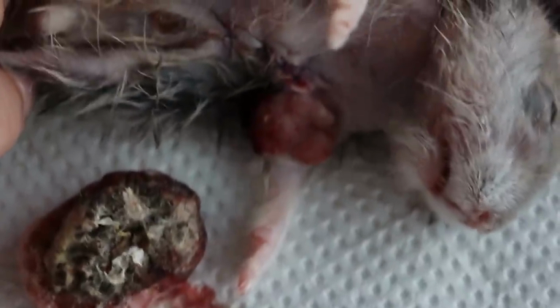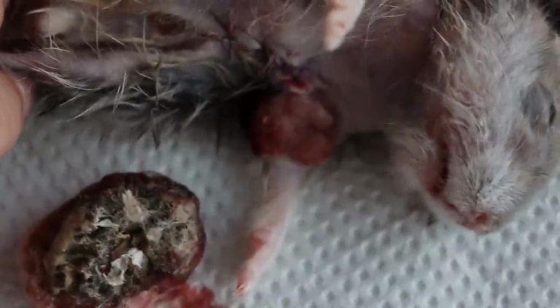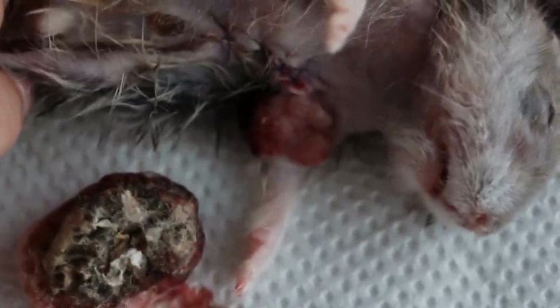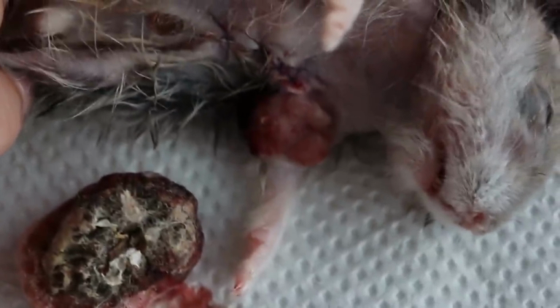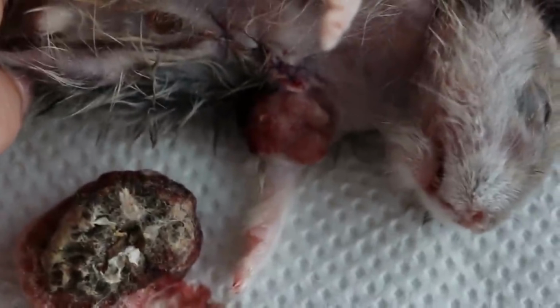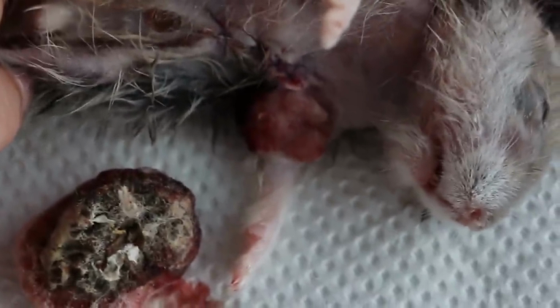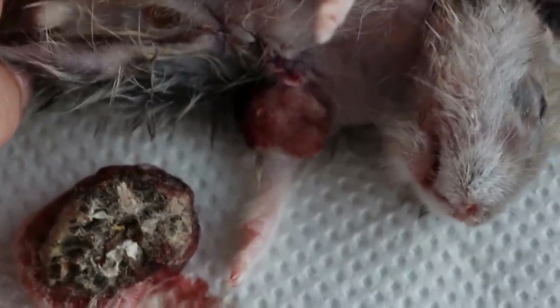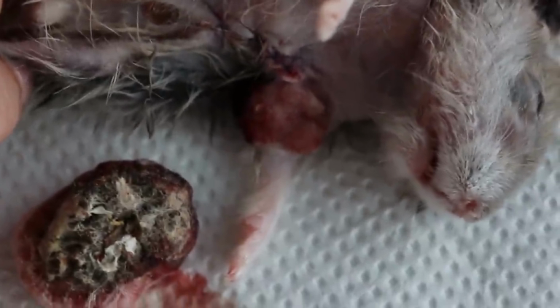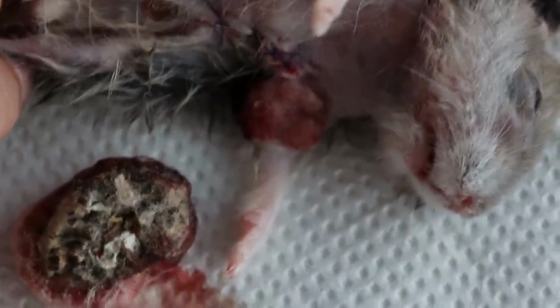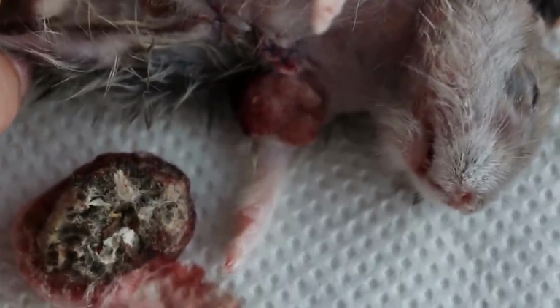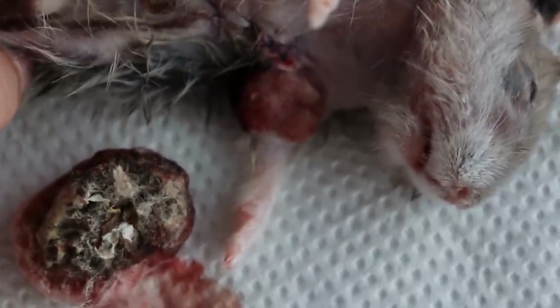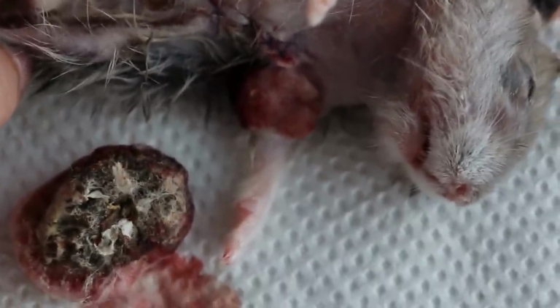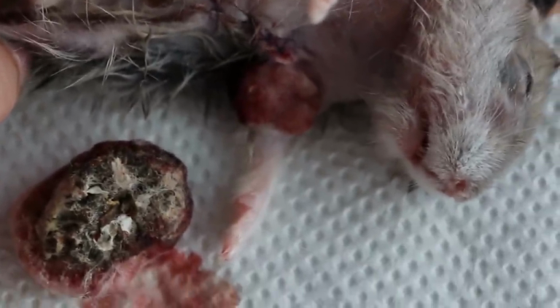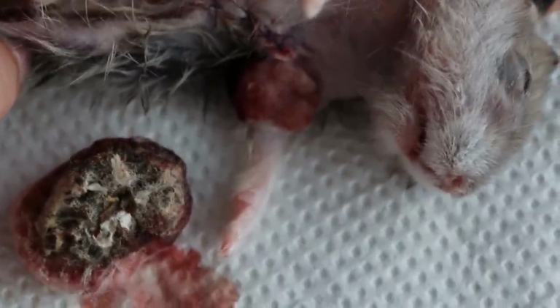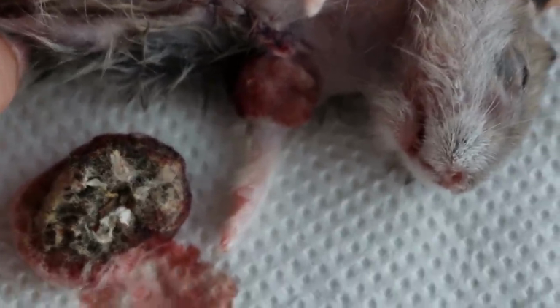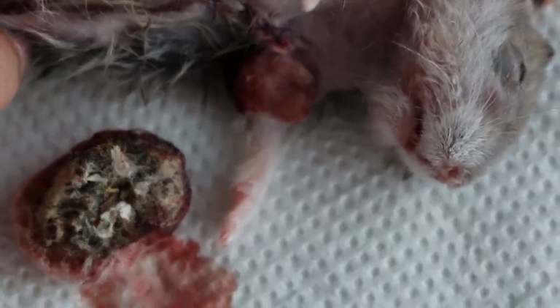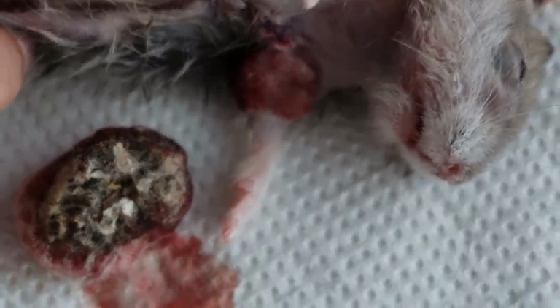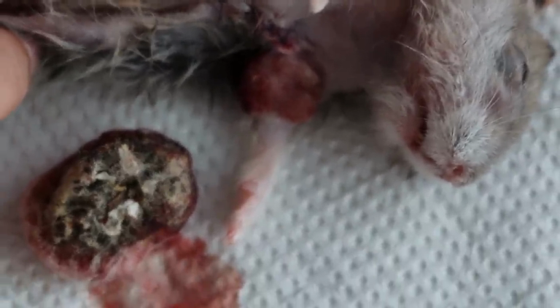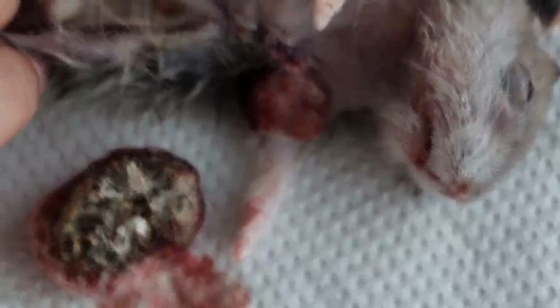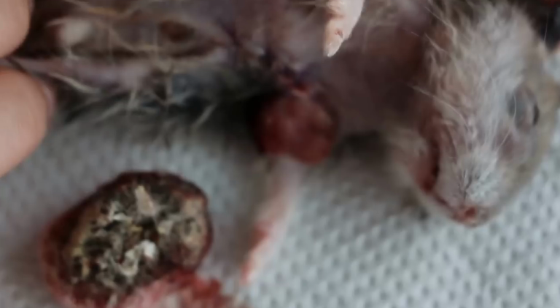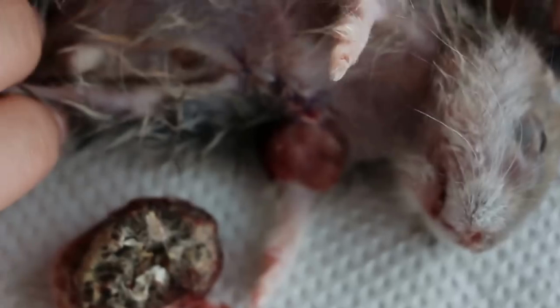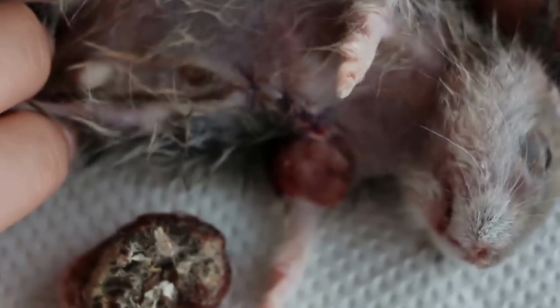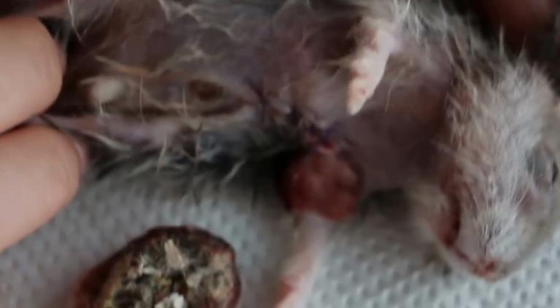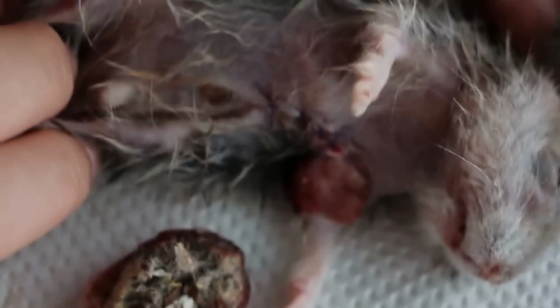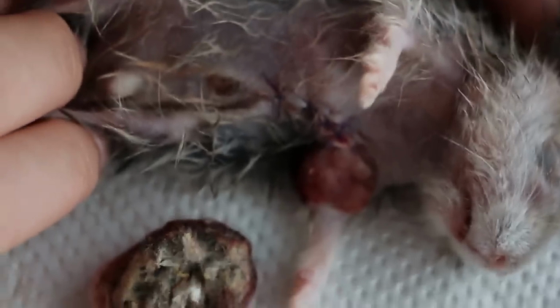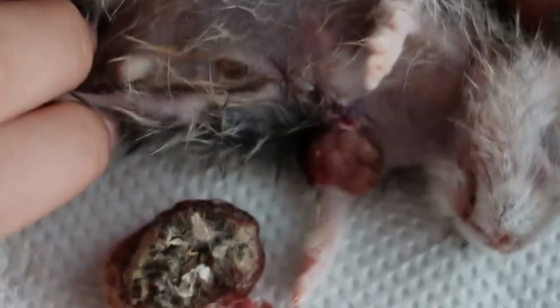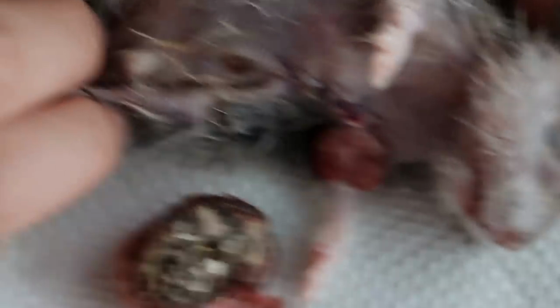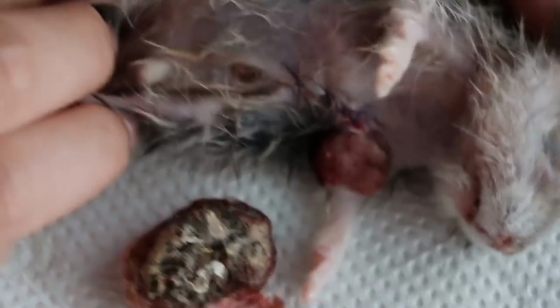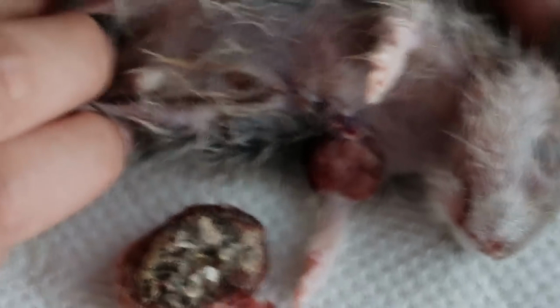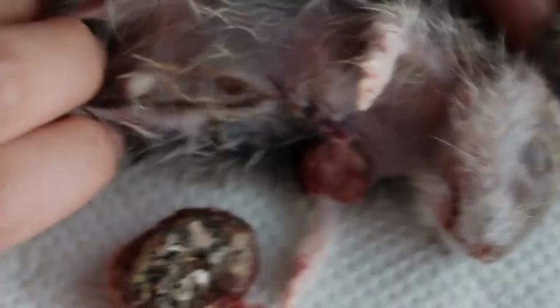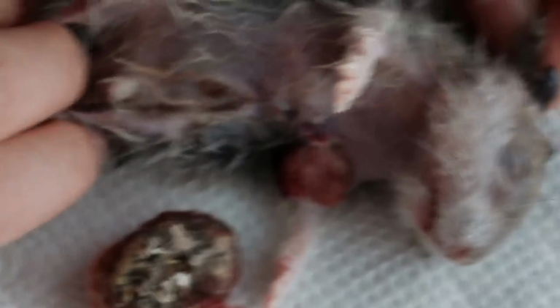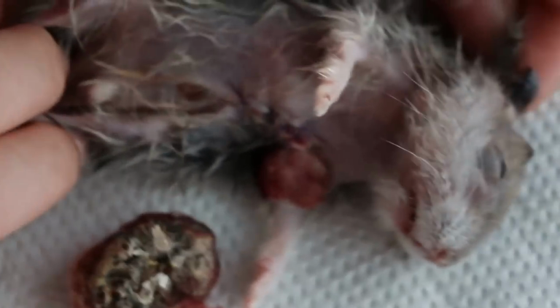You can see the left armpit tumour is rather big as well. Okay, now we put it in a cage and let it recover.